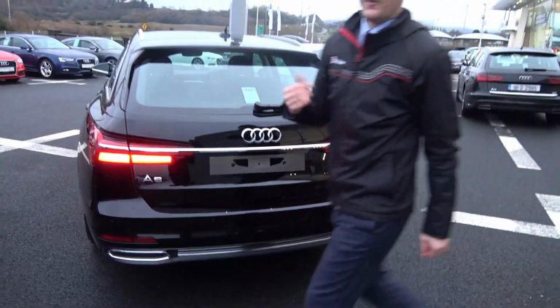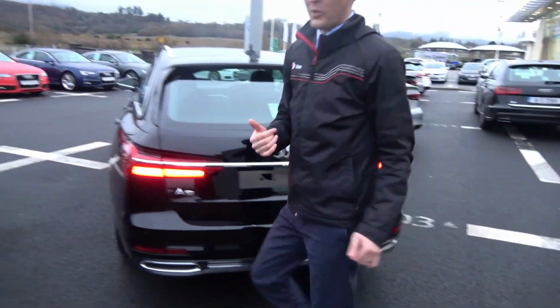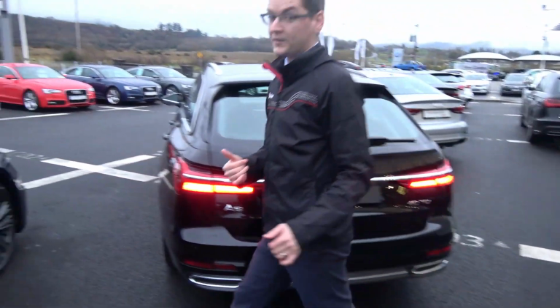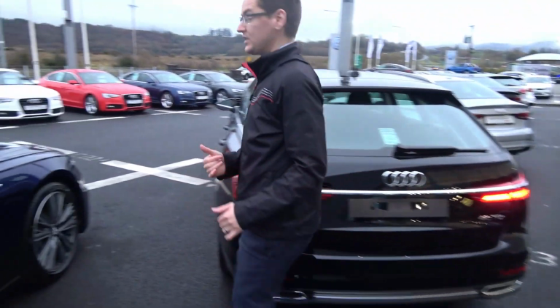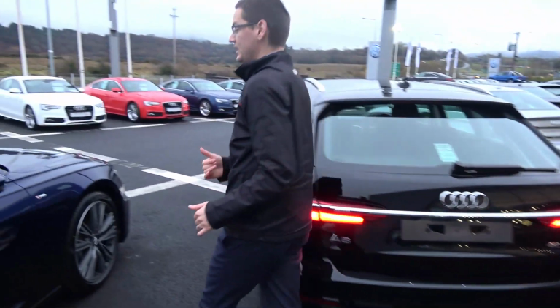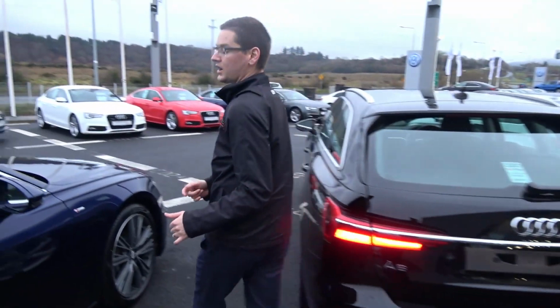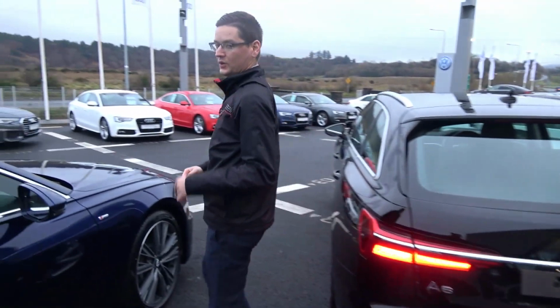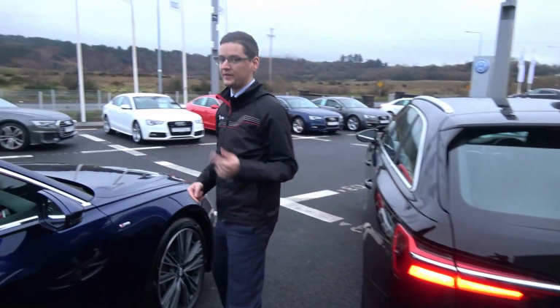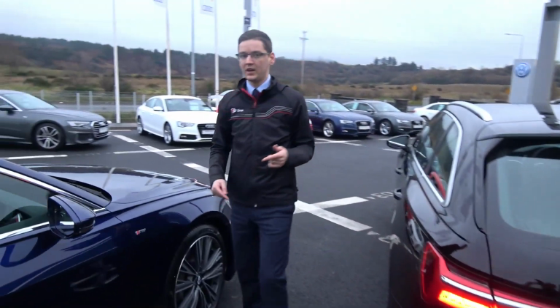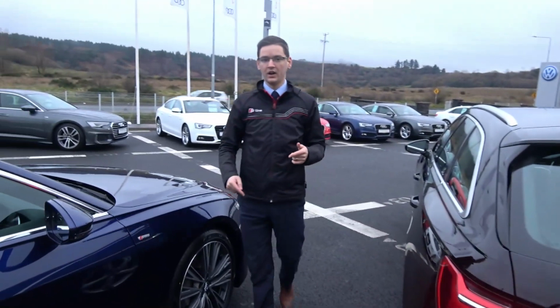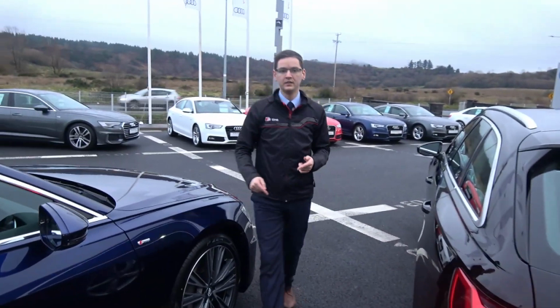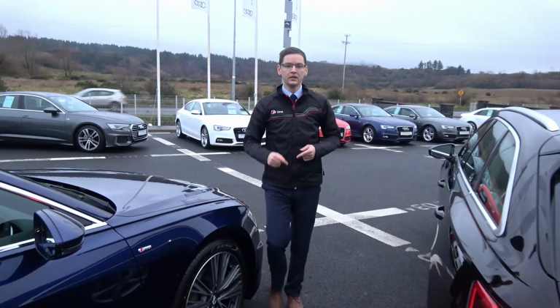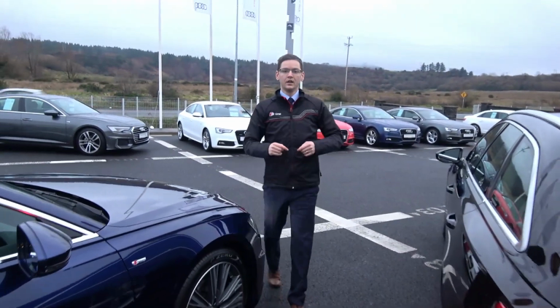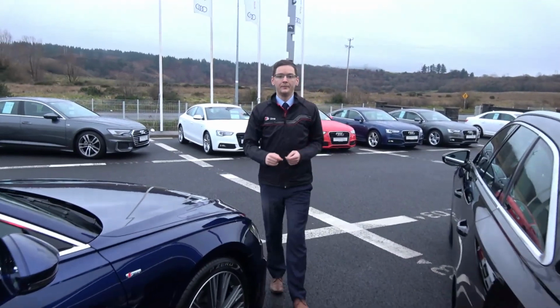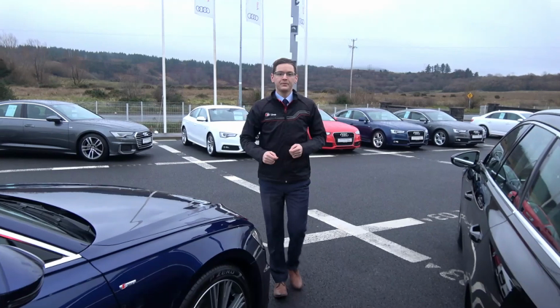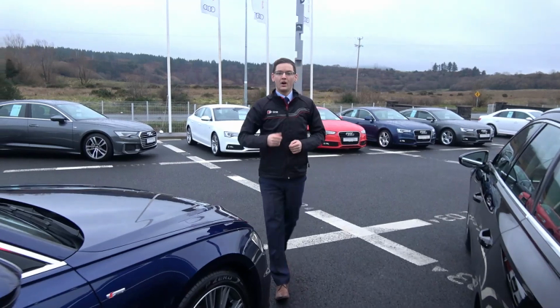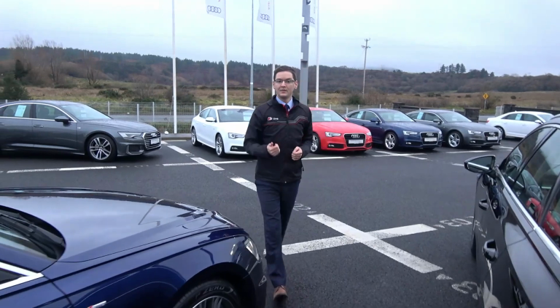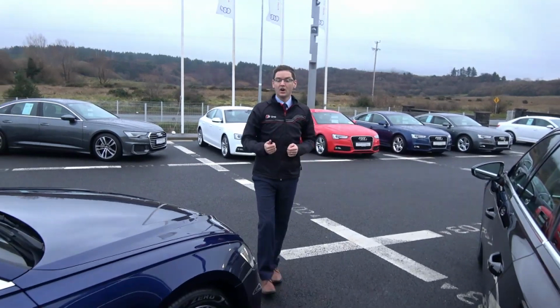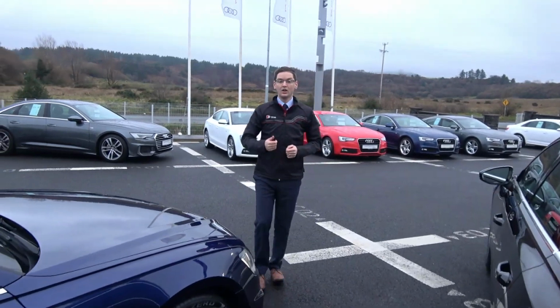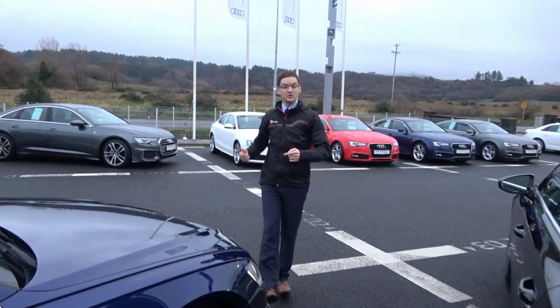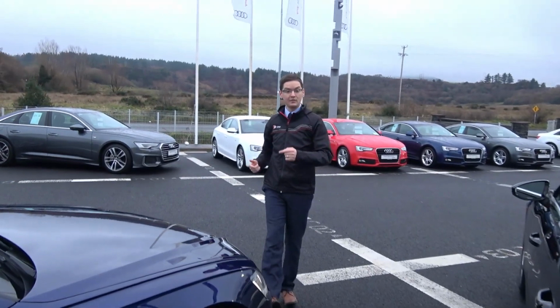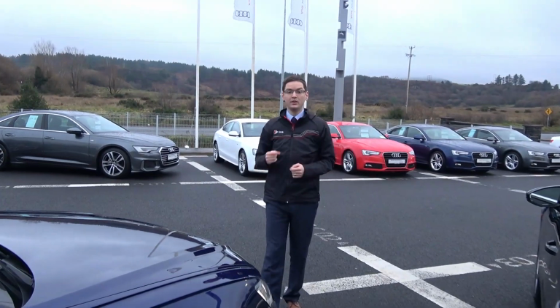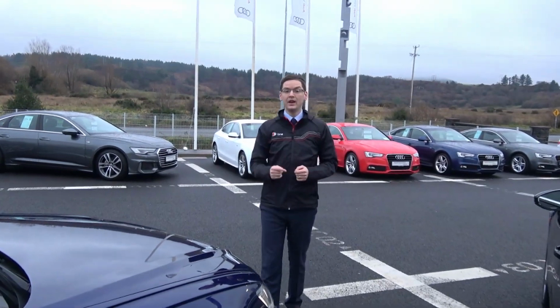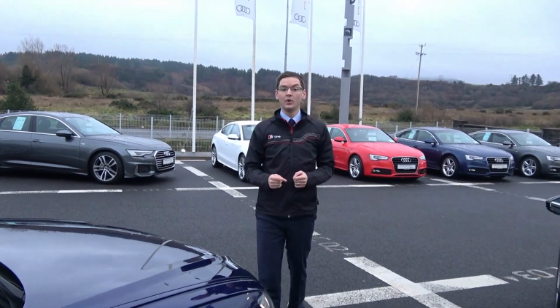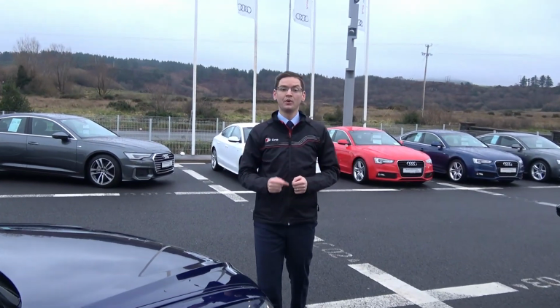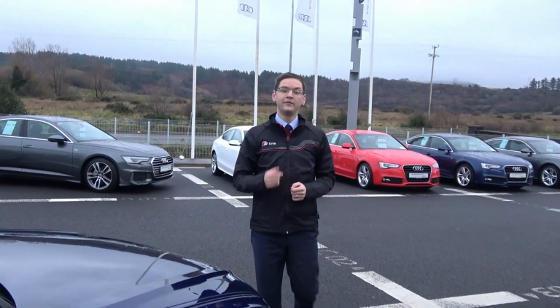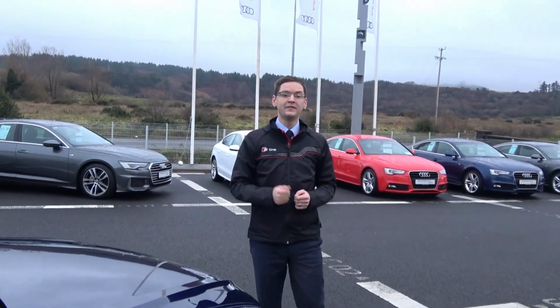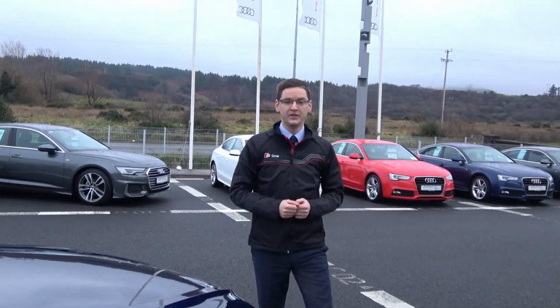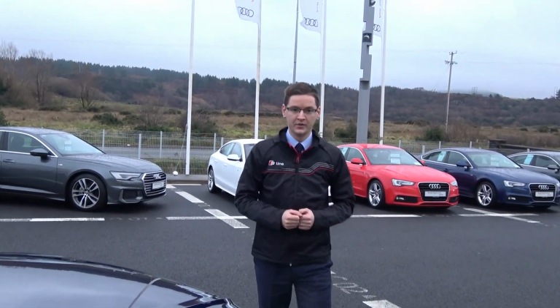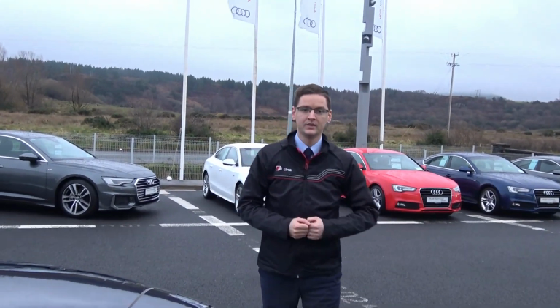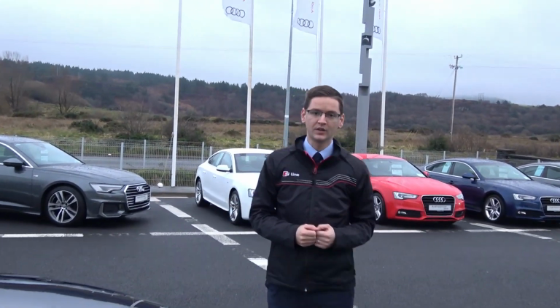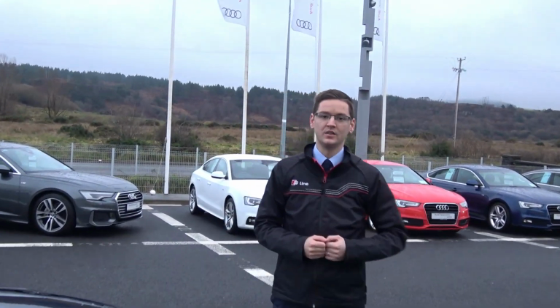For more information on these cars, feel free to call in or give us a call at 071-911-5333. Talk to you soon.